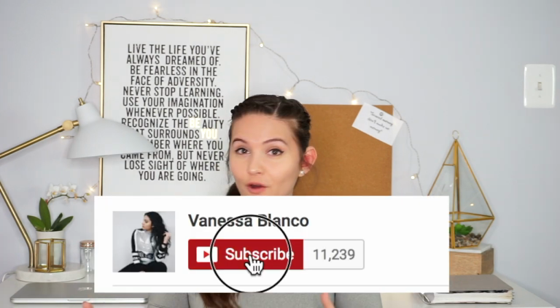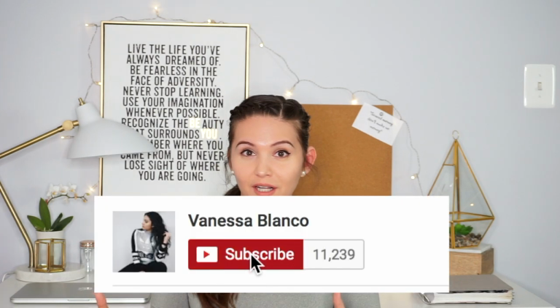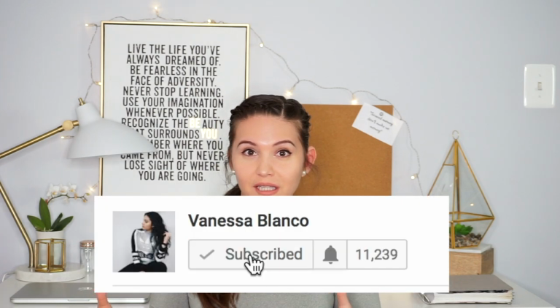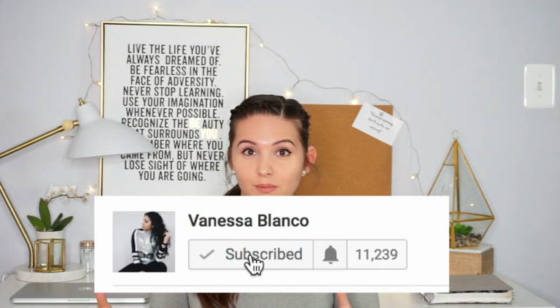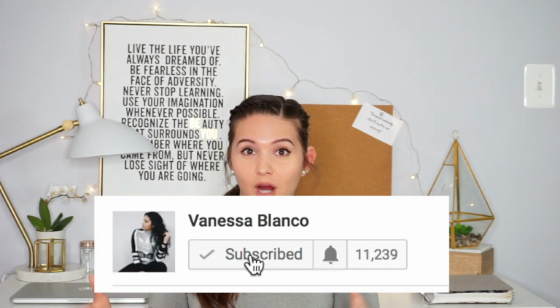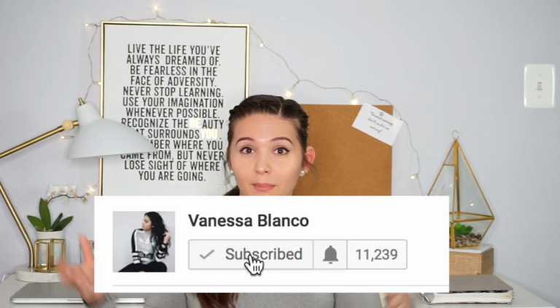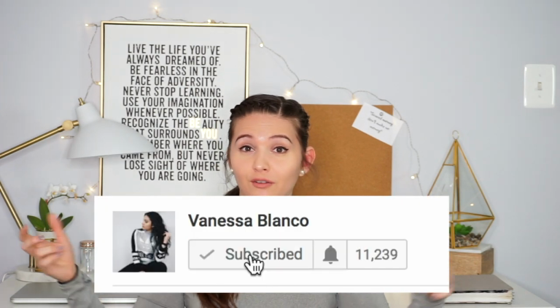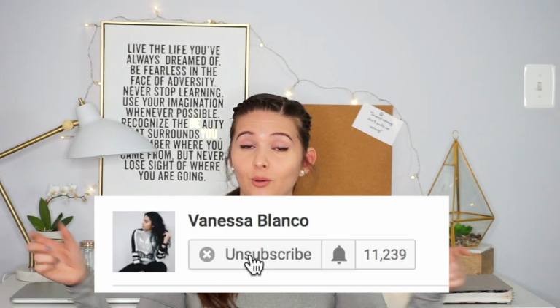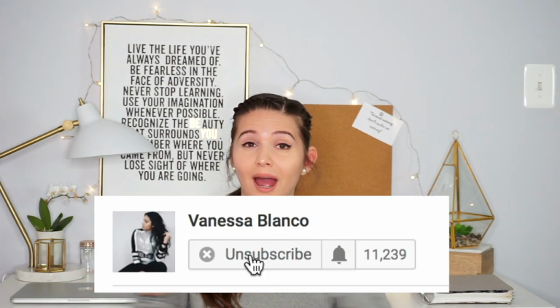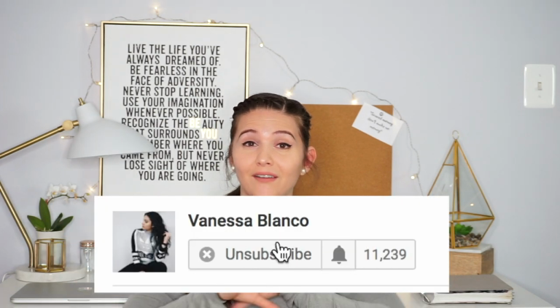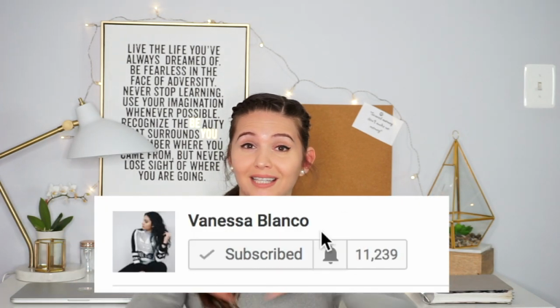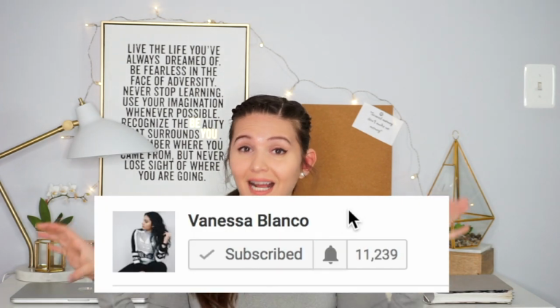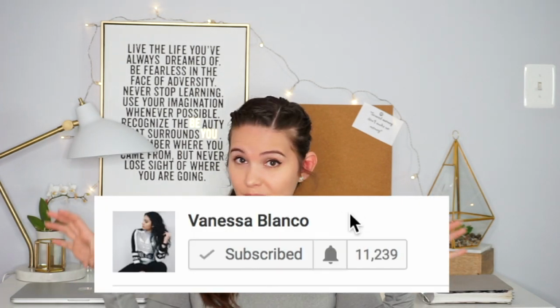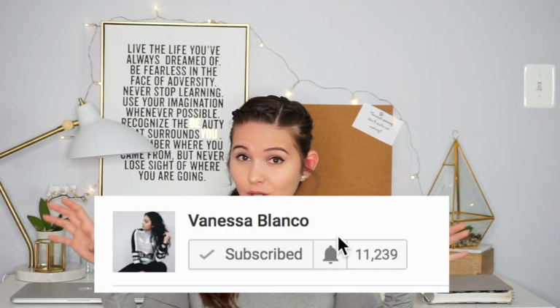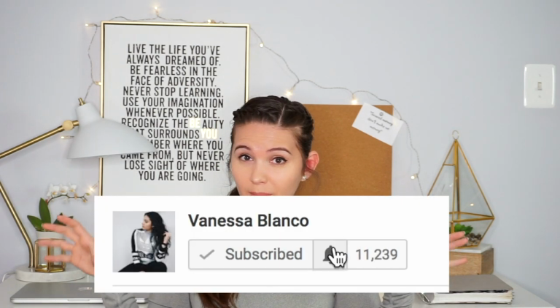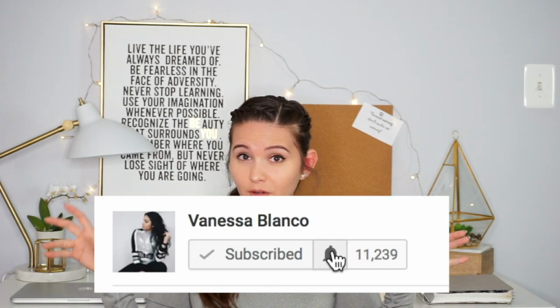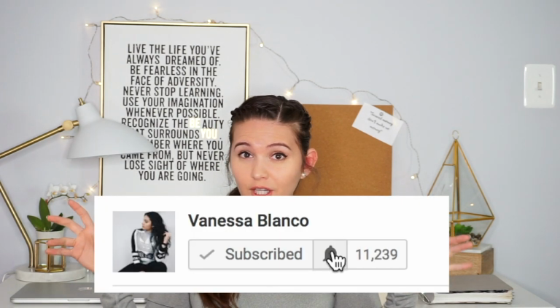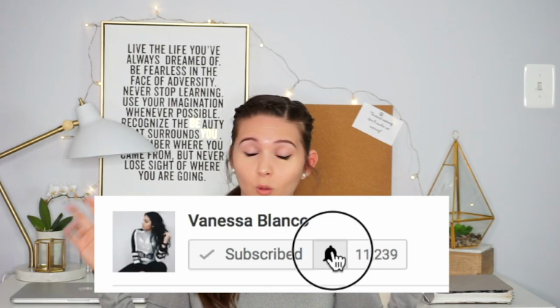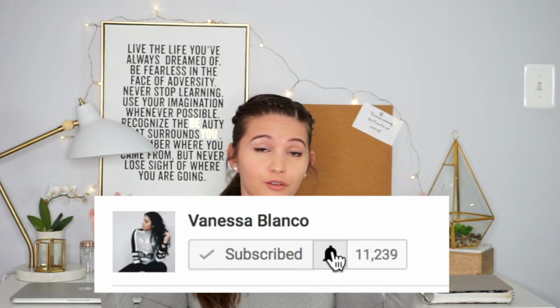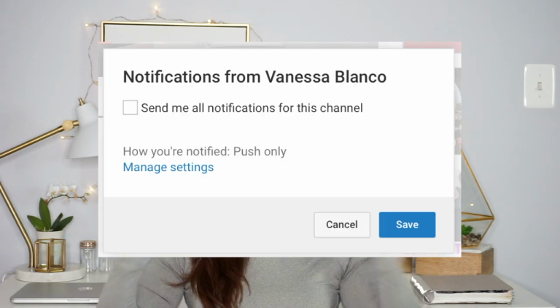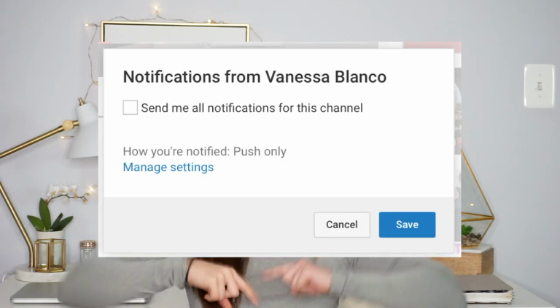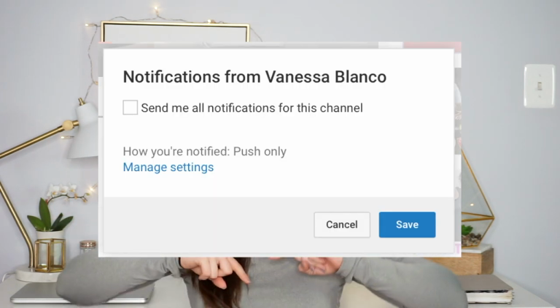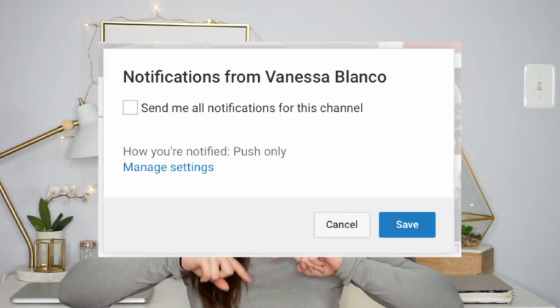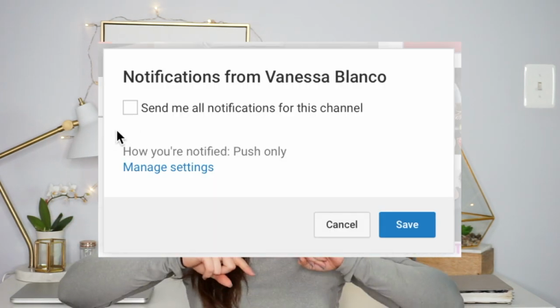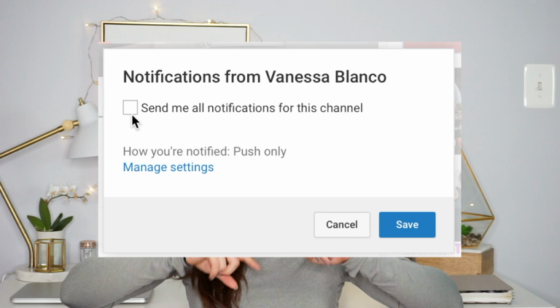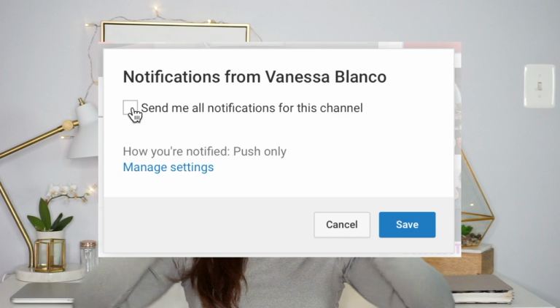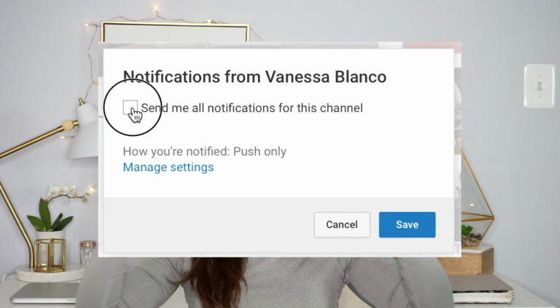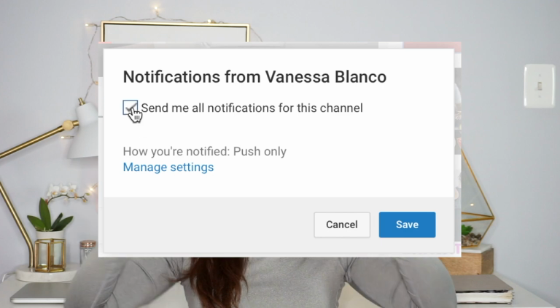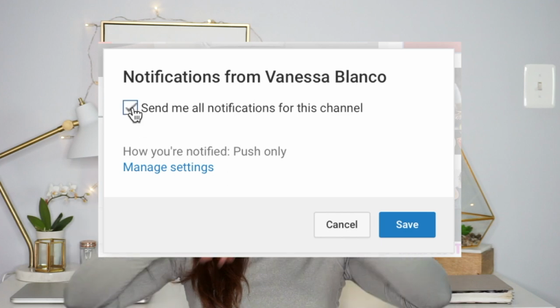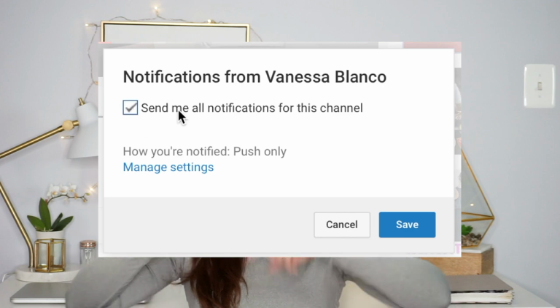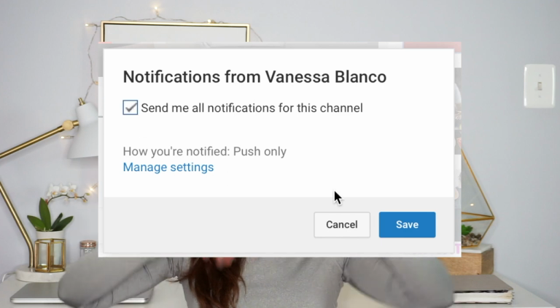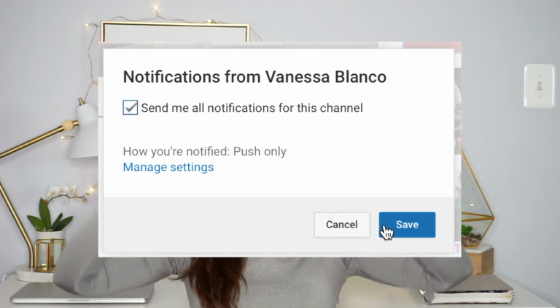Don't forget to subscribe if you have not subscribed already.